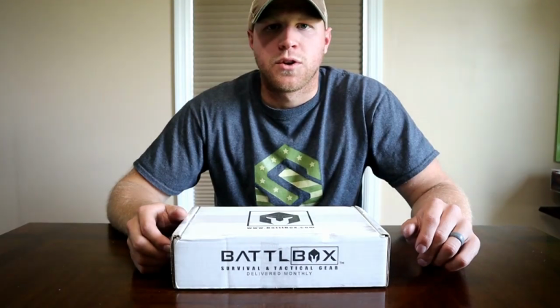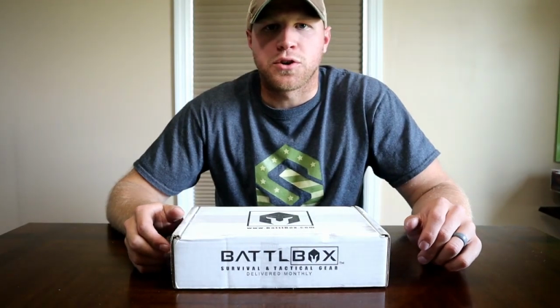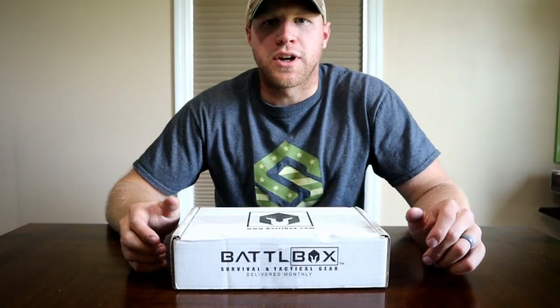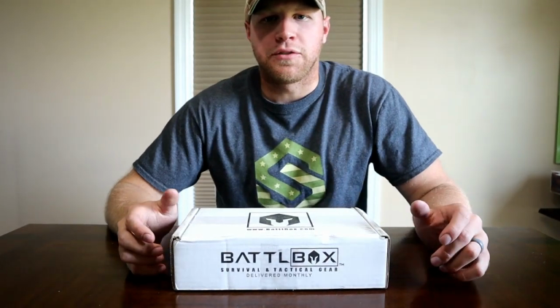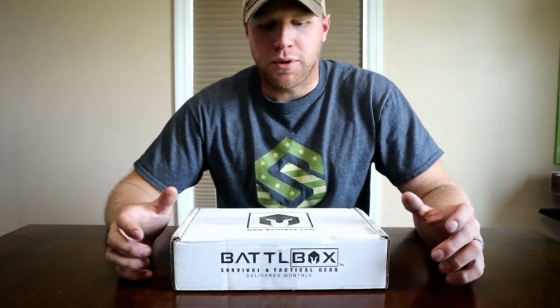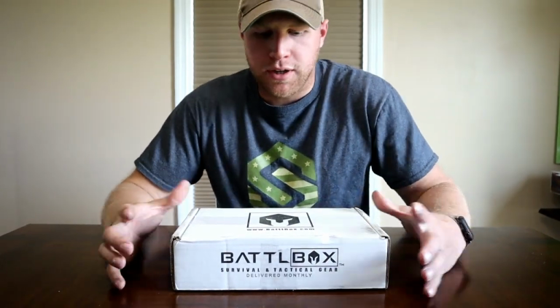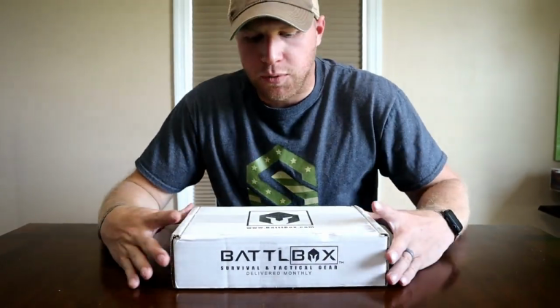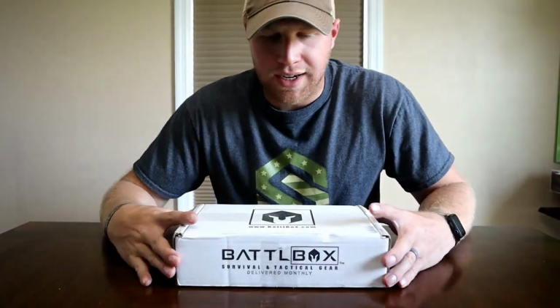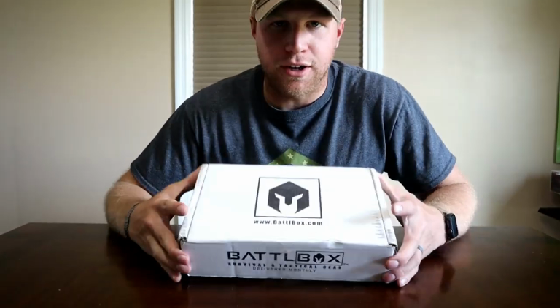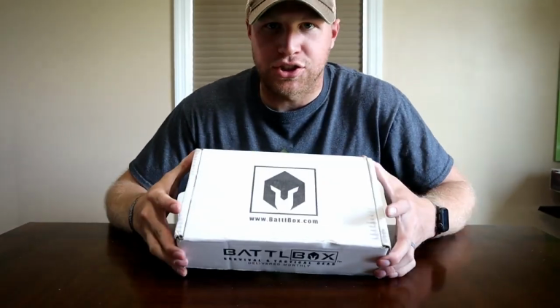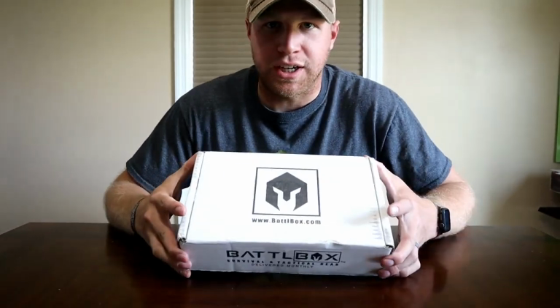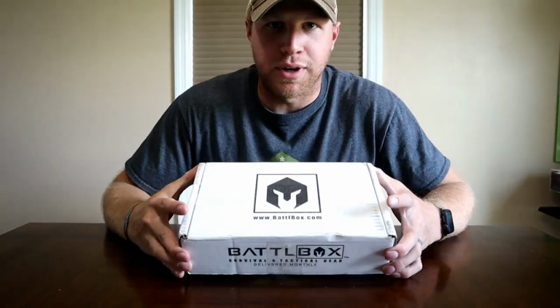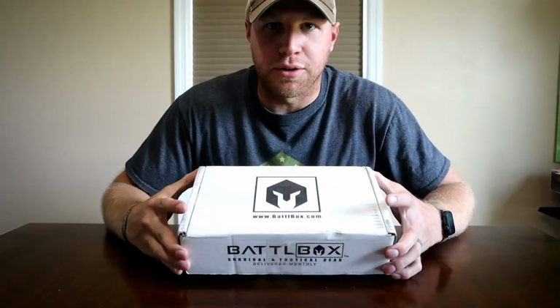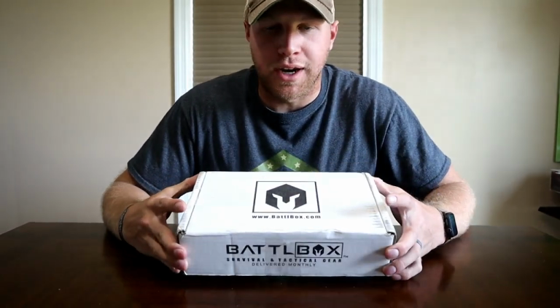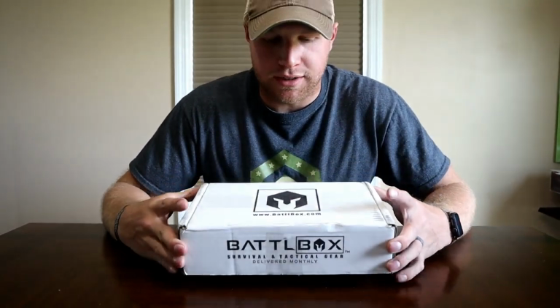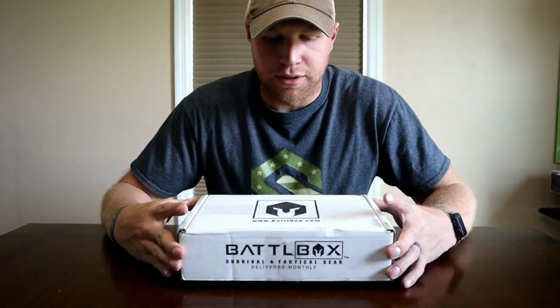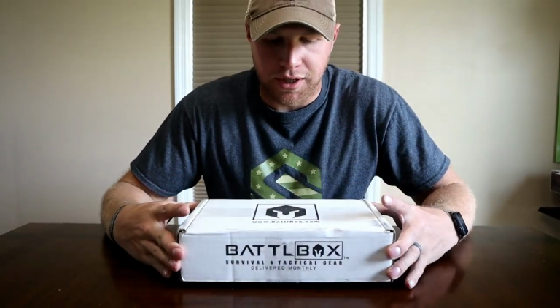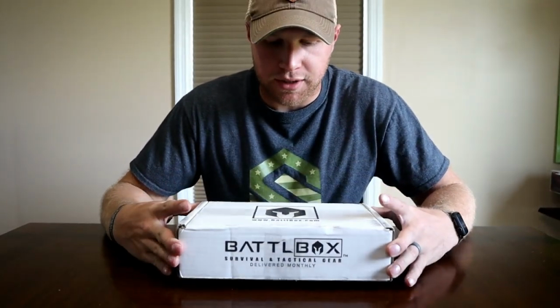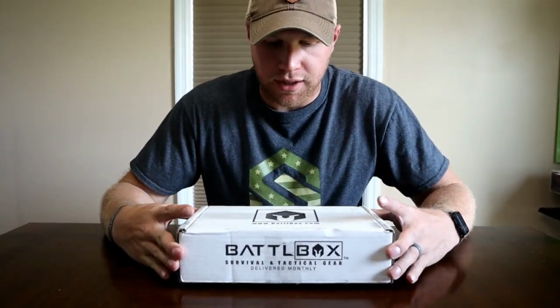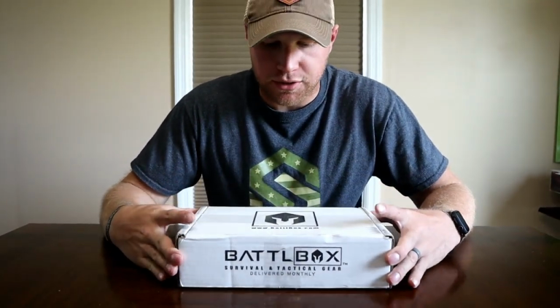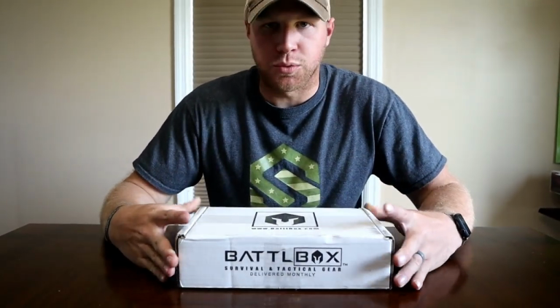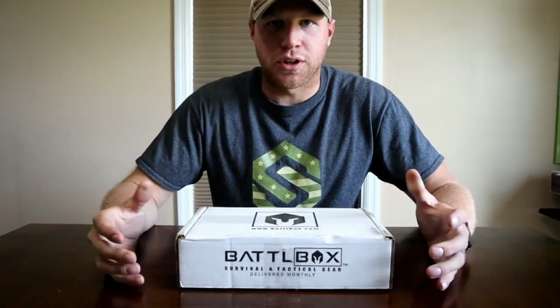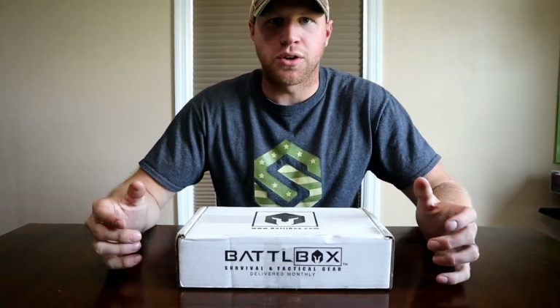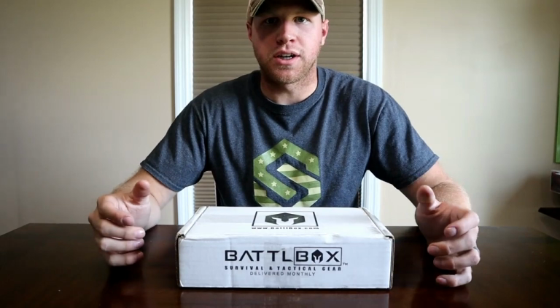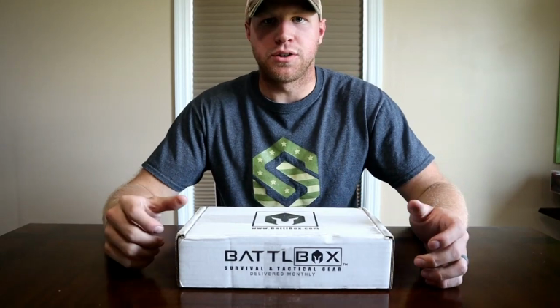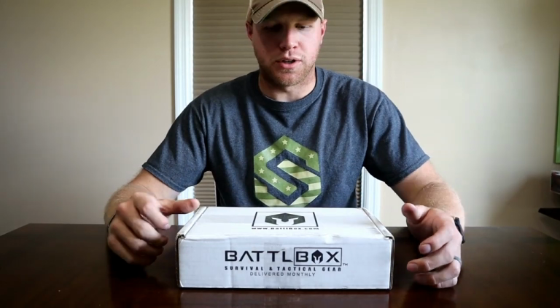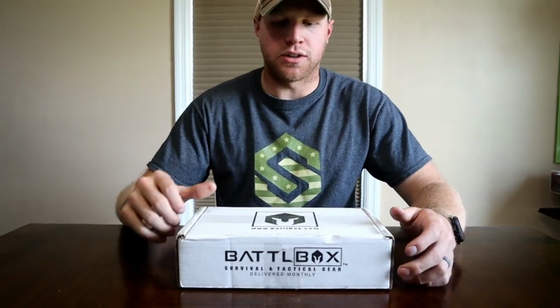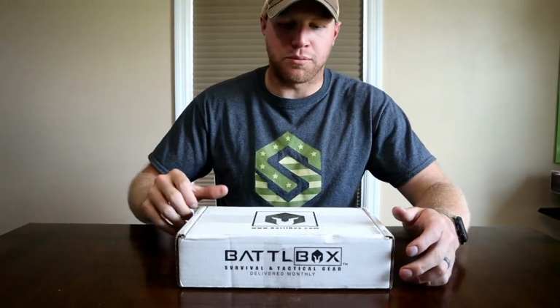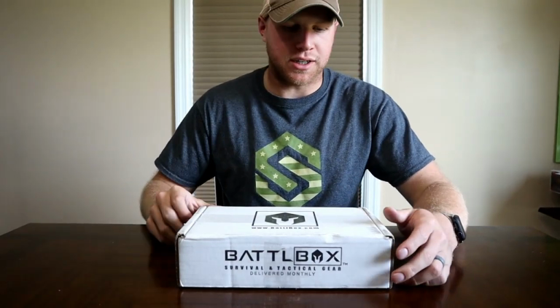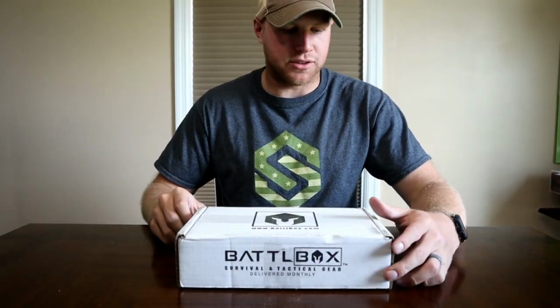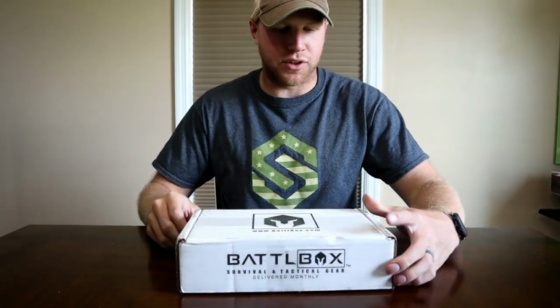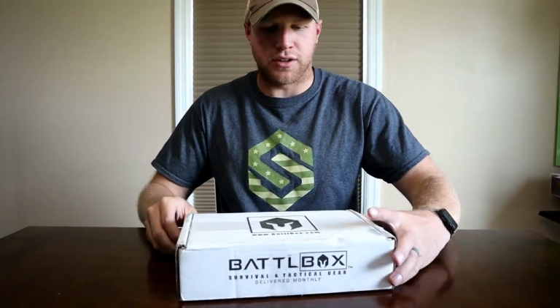What's going on everybody? We got our second battle box in the mail today, so we're going to go ahead and do another unboxing video.